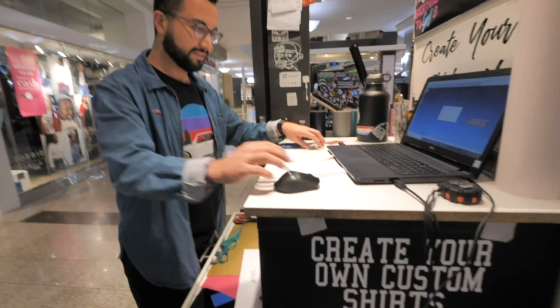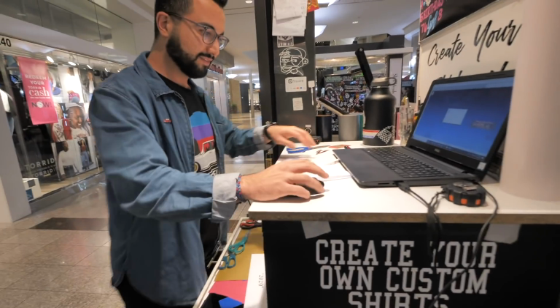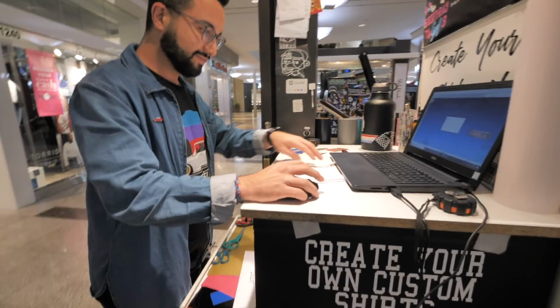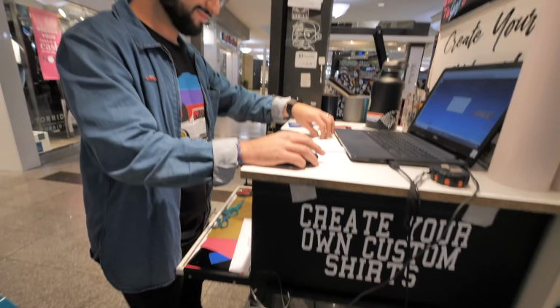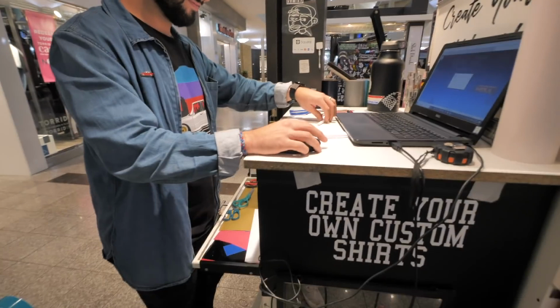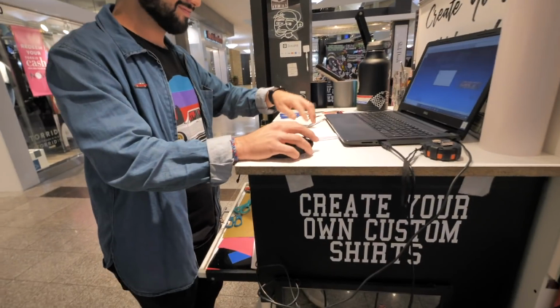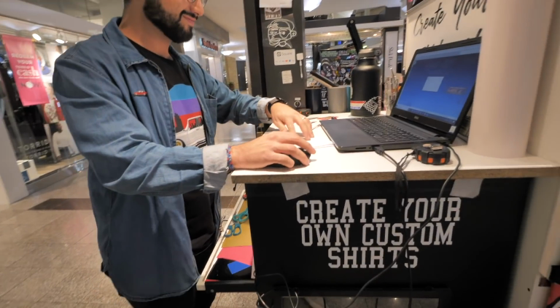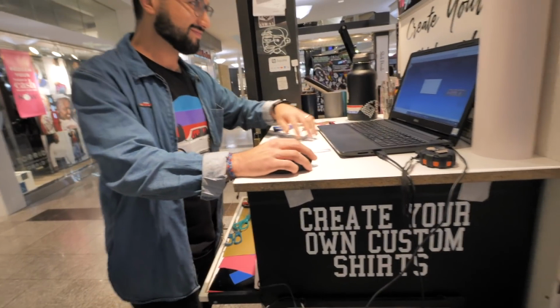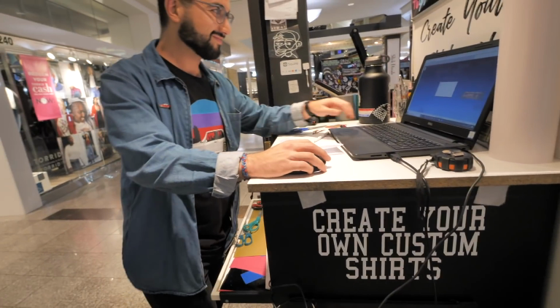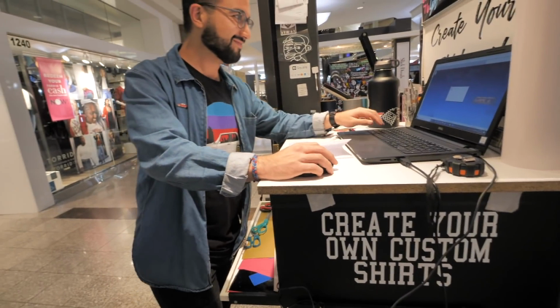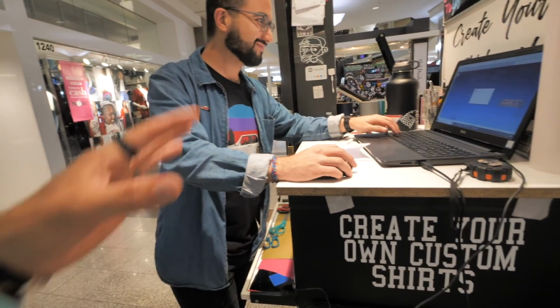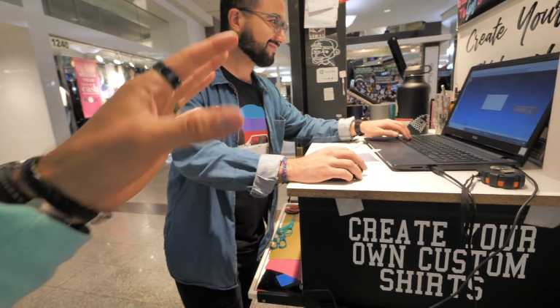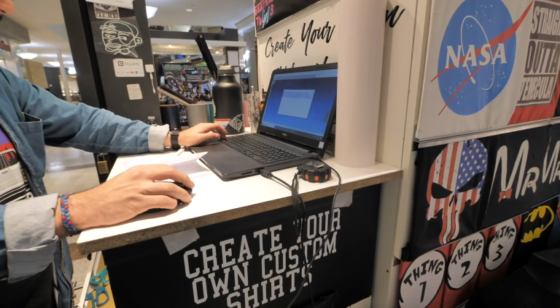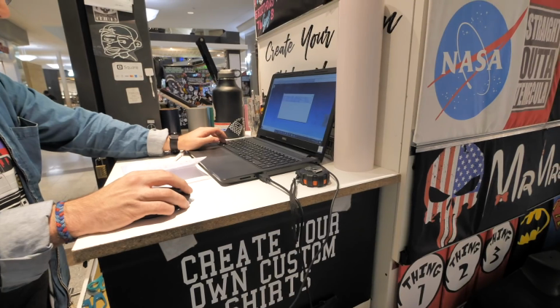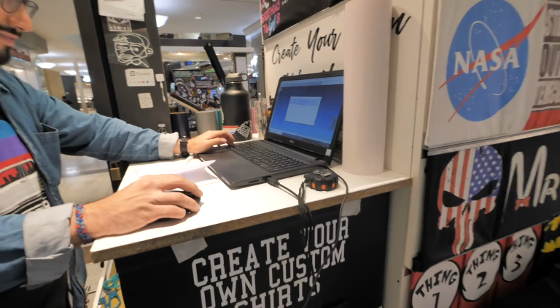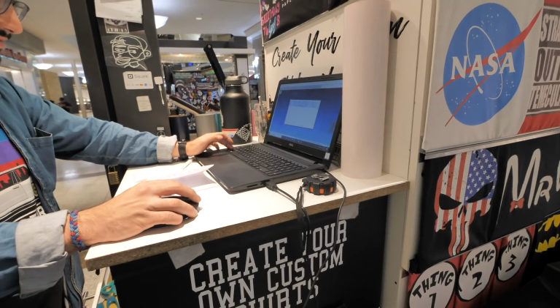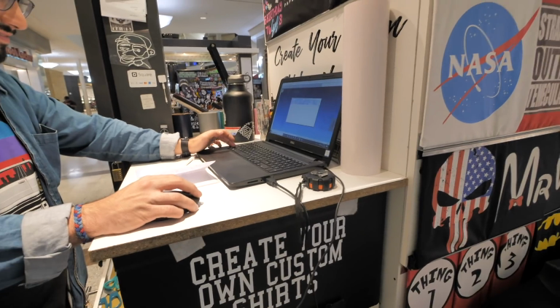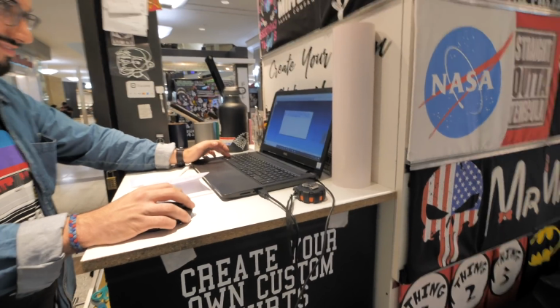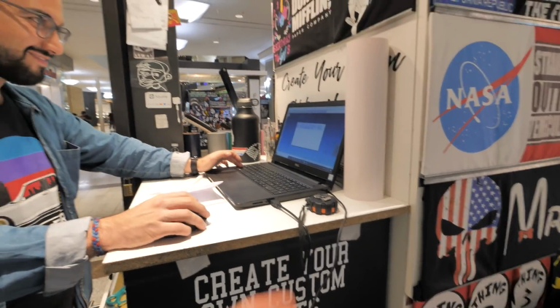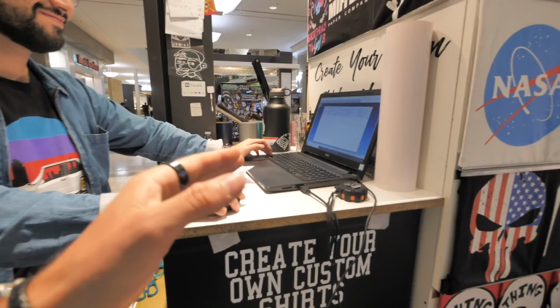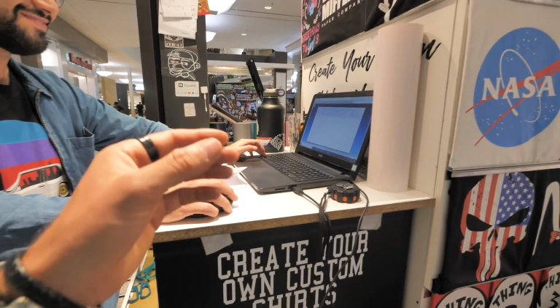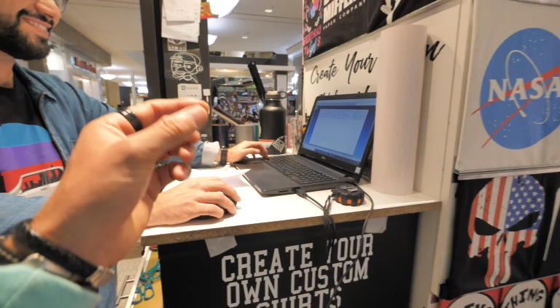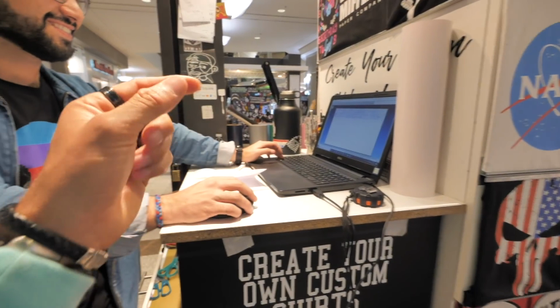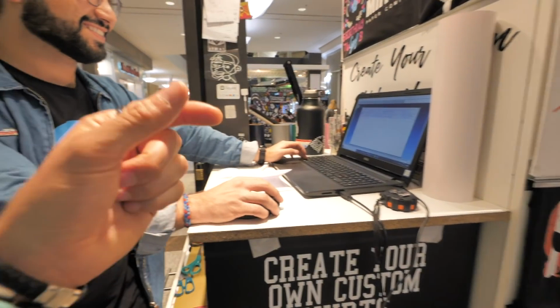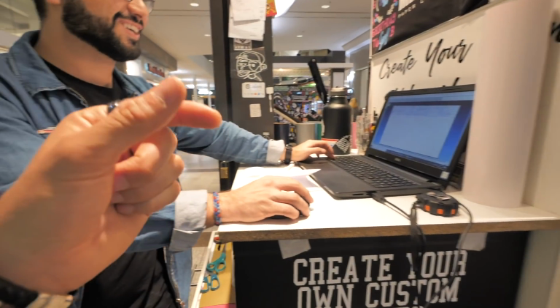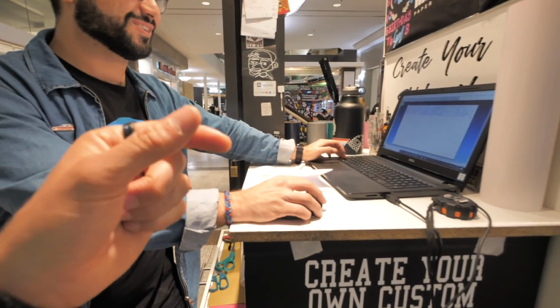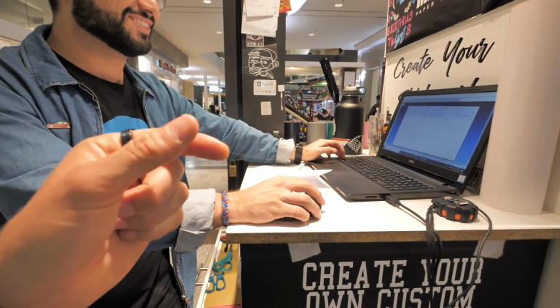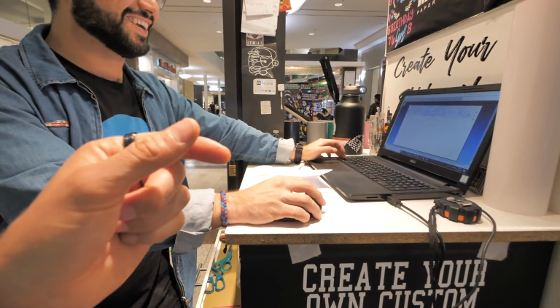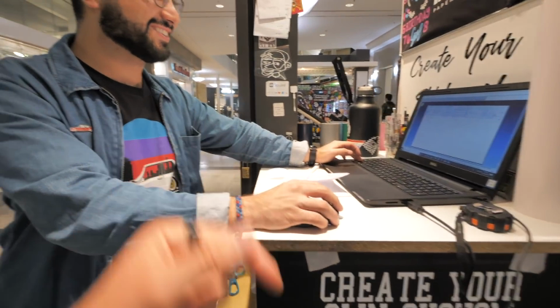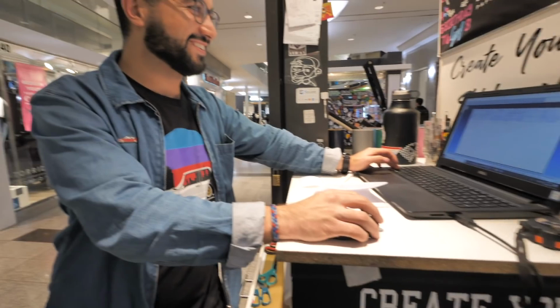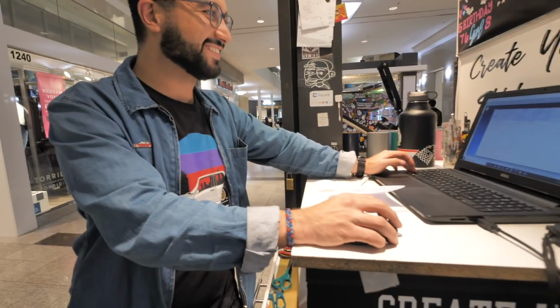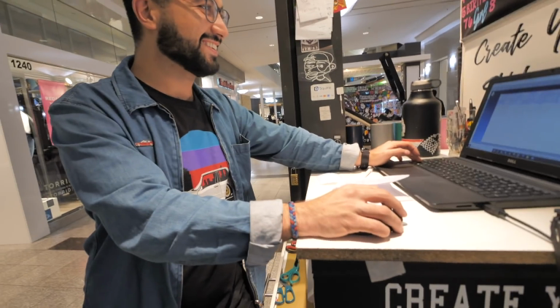I'm not gonna lie, I'm really nervous on the deck one — getting that photo and tracing it. That's what I was gonna ask you about.